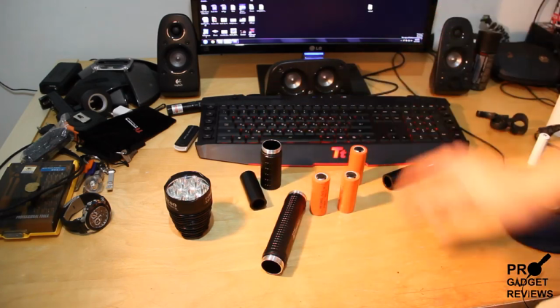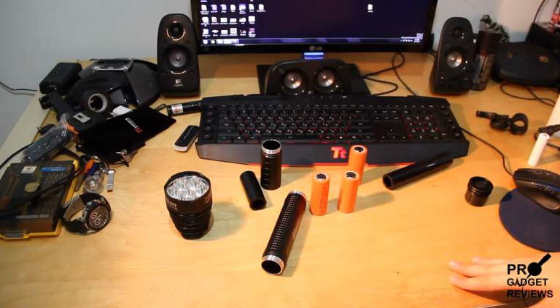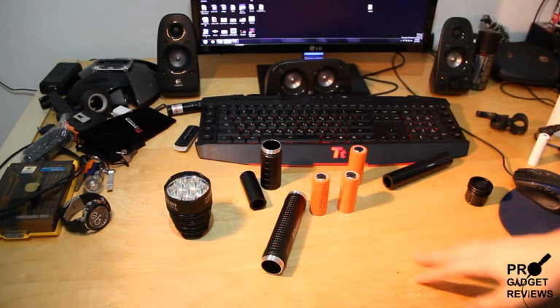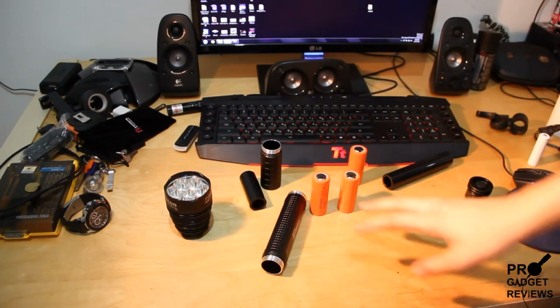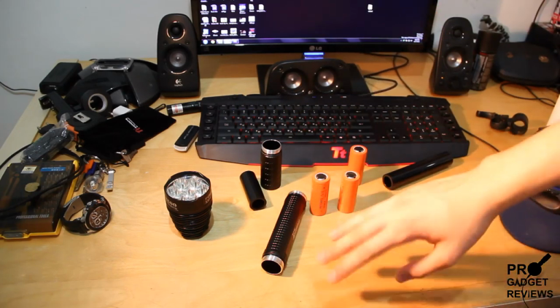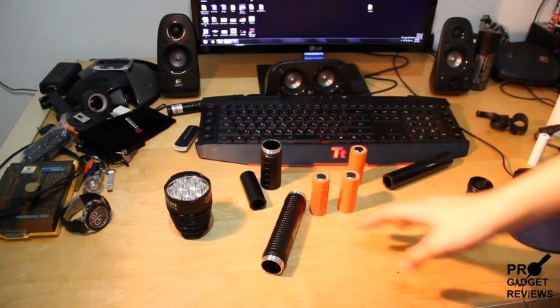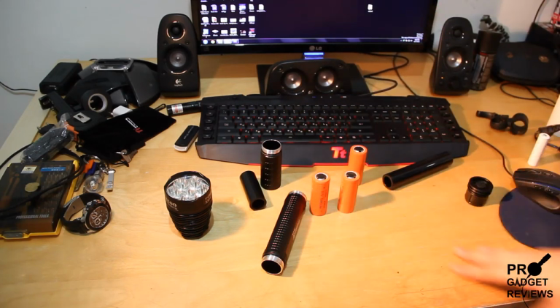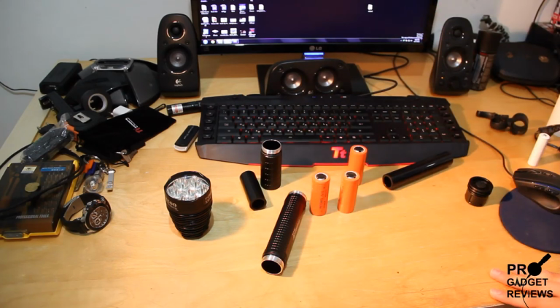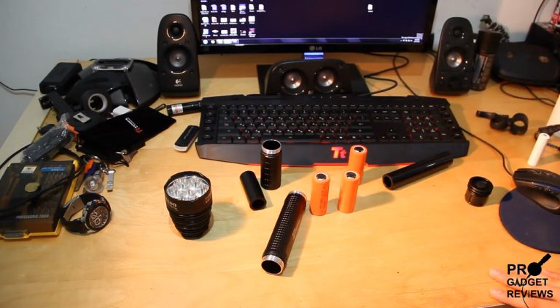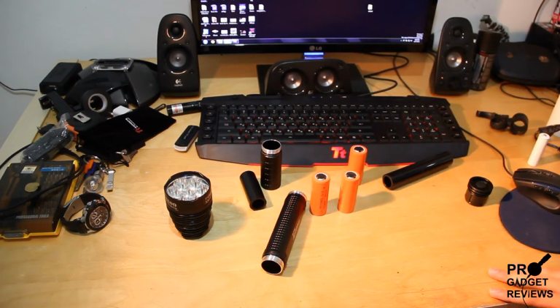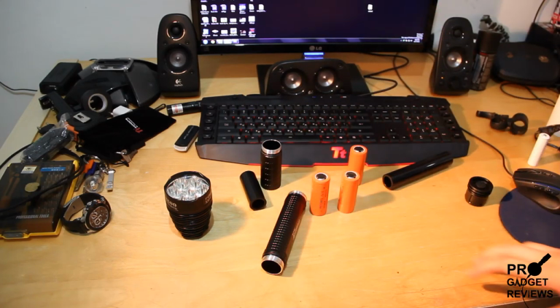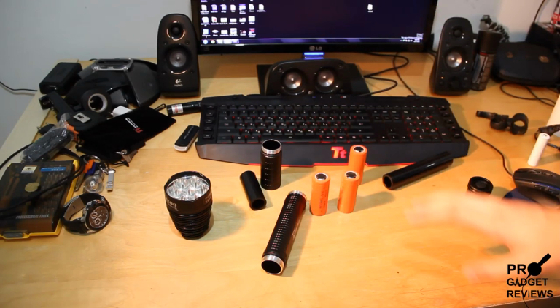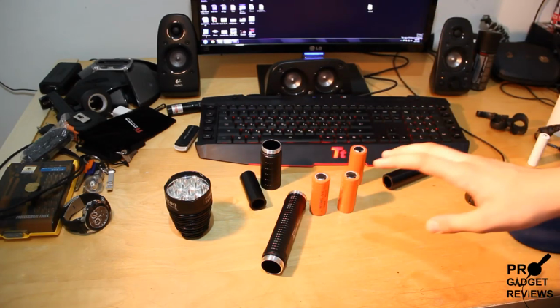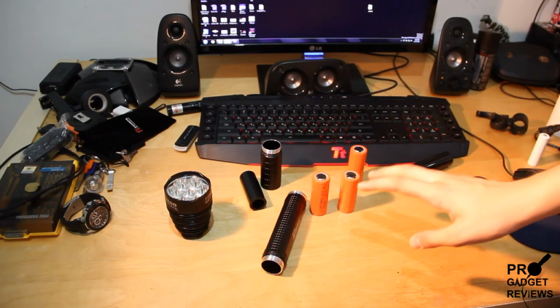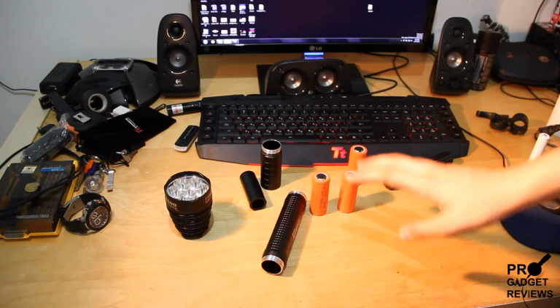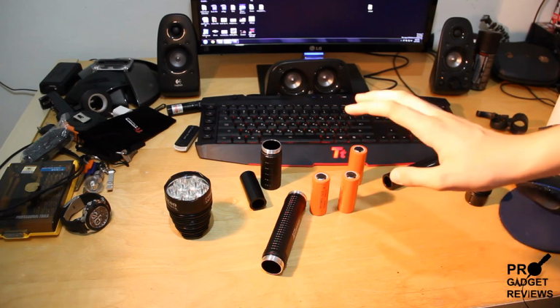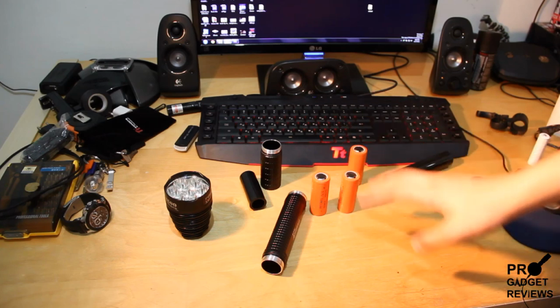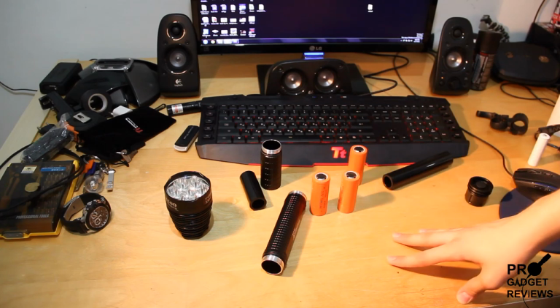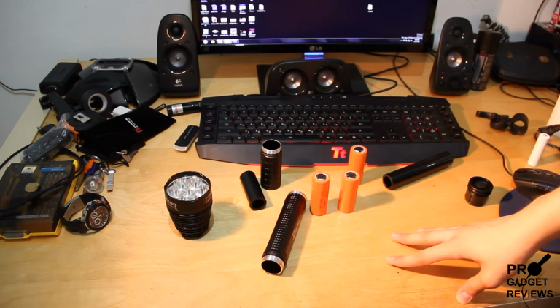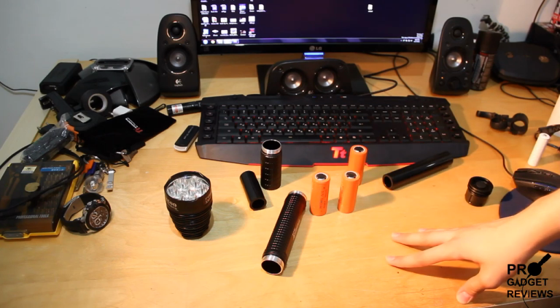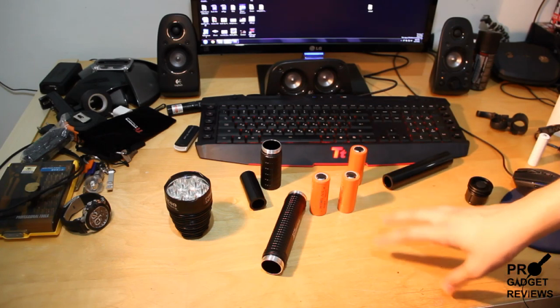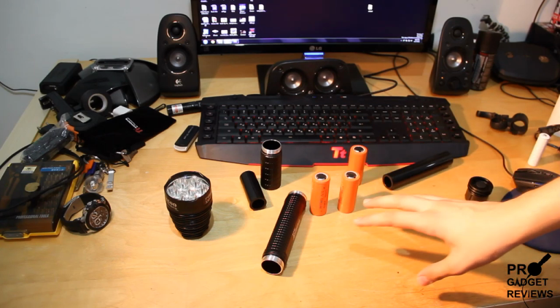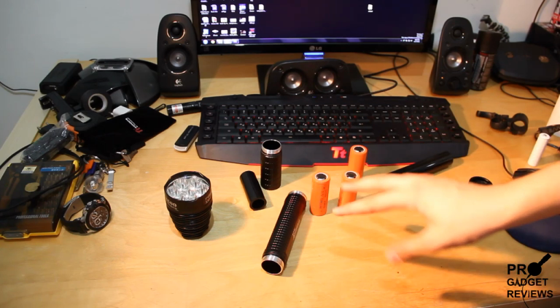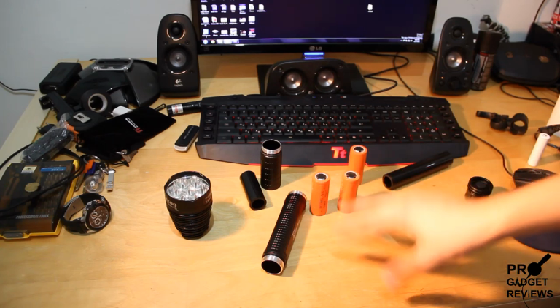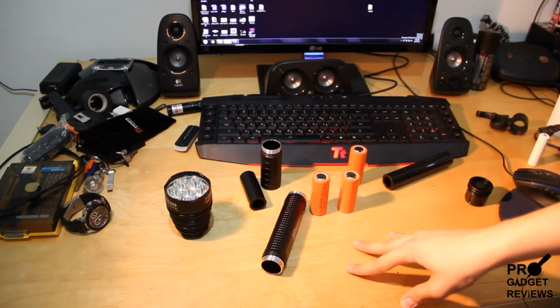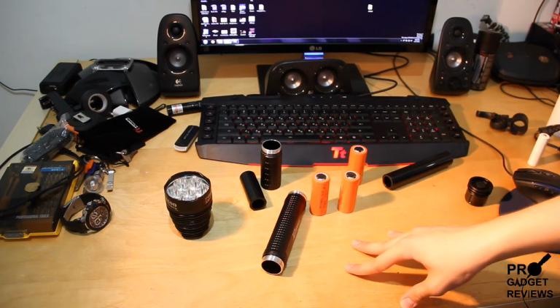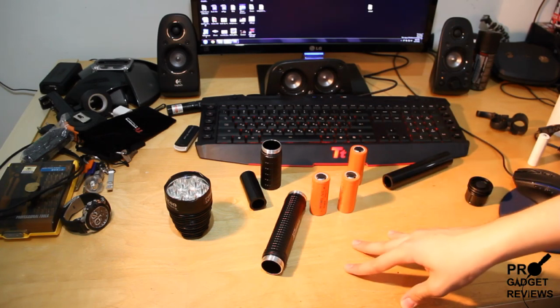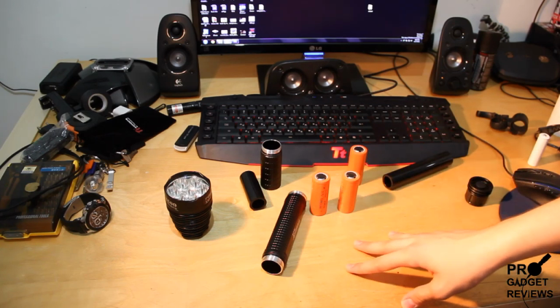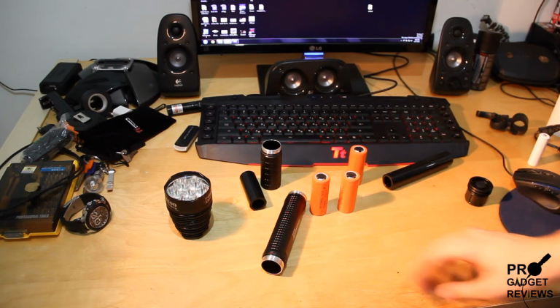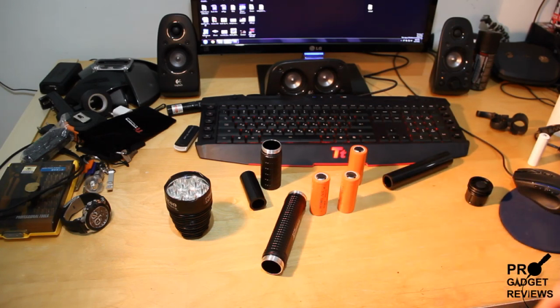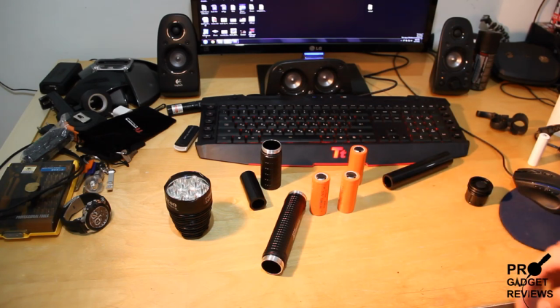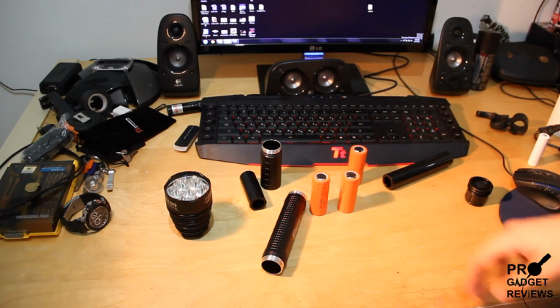Pretty nice — sick flashlight, really. This thing is extremely bright, and I'm now going to show you how it is at night.